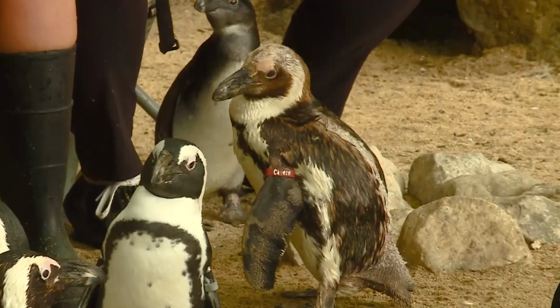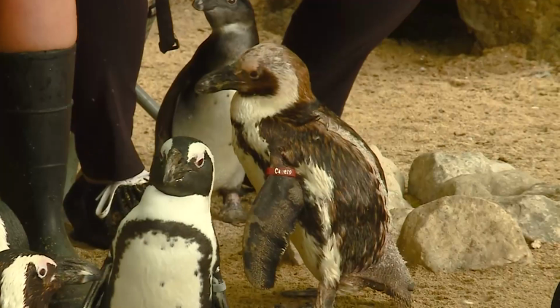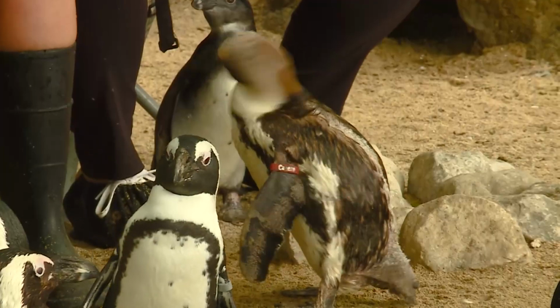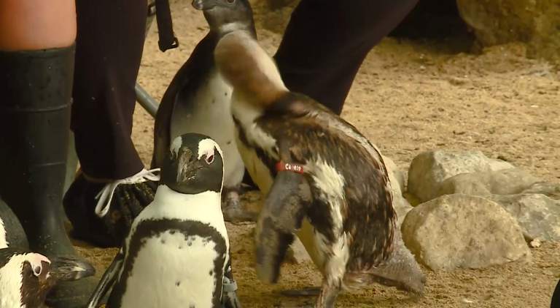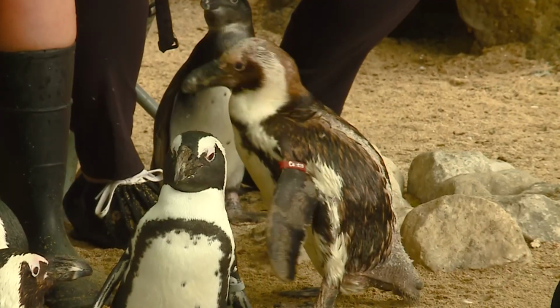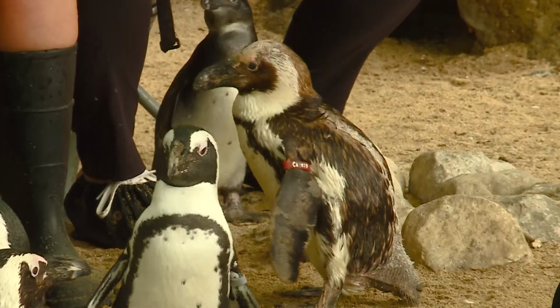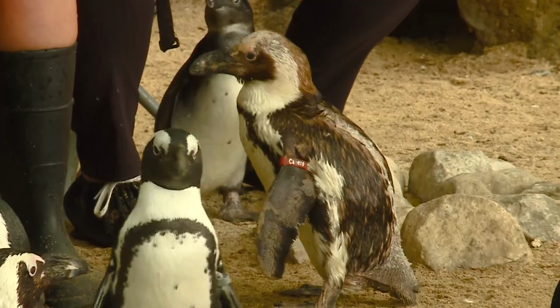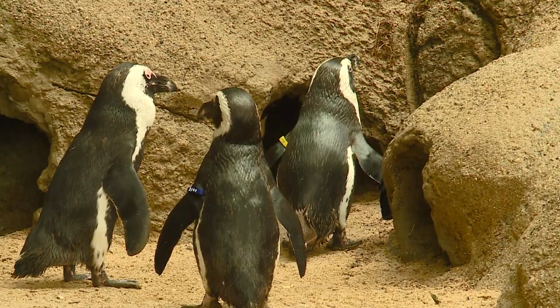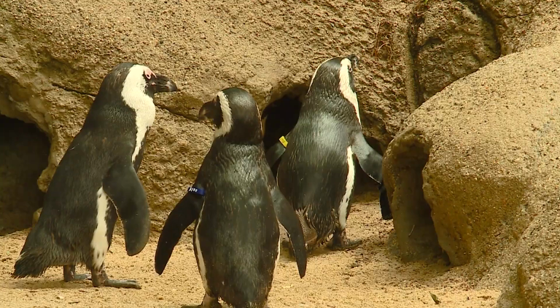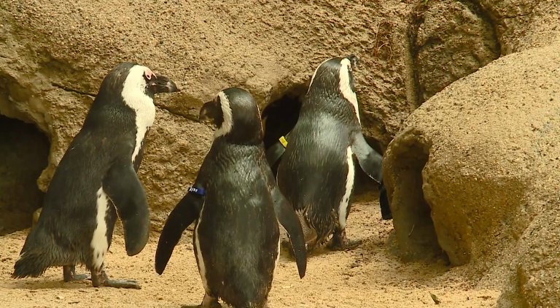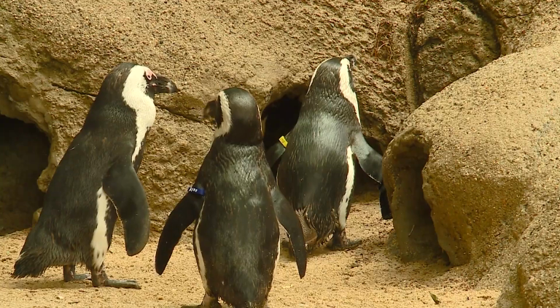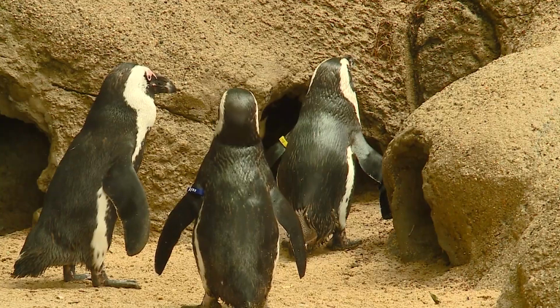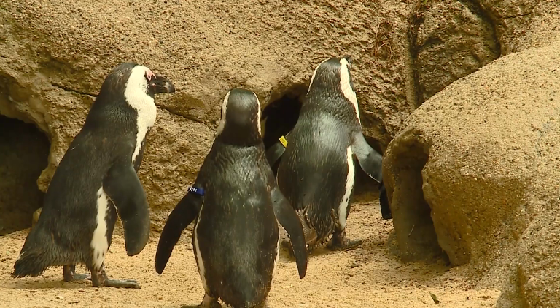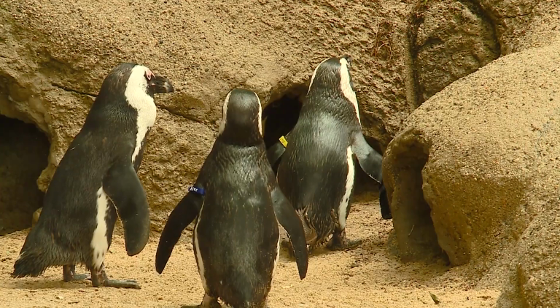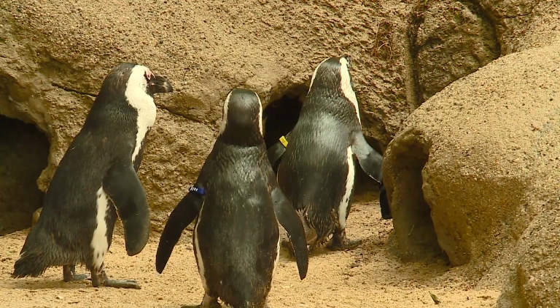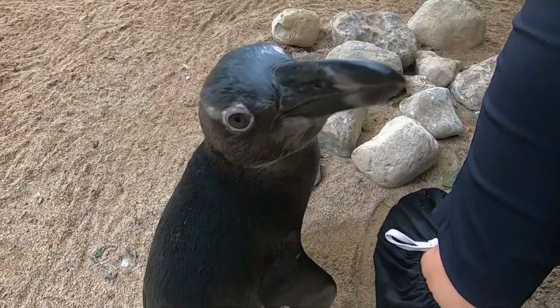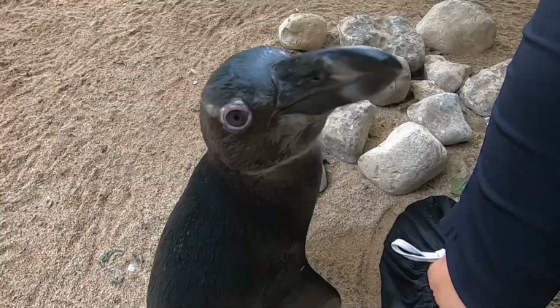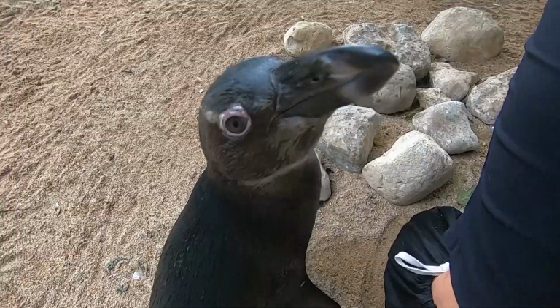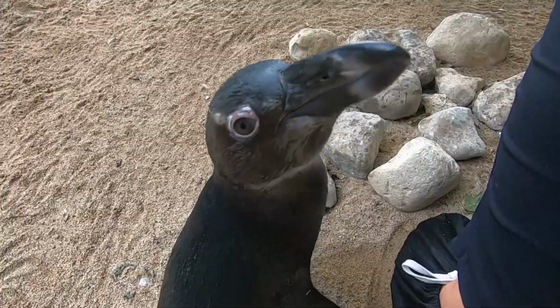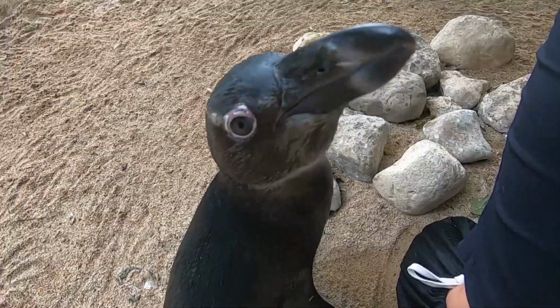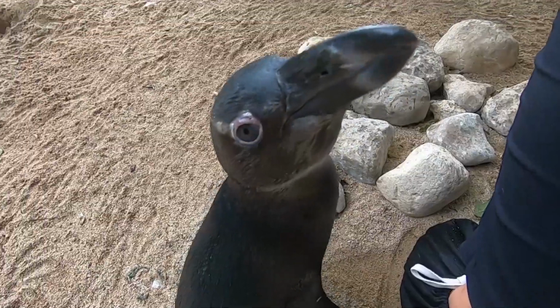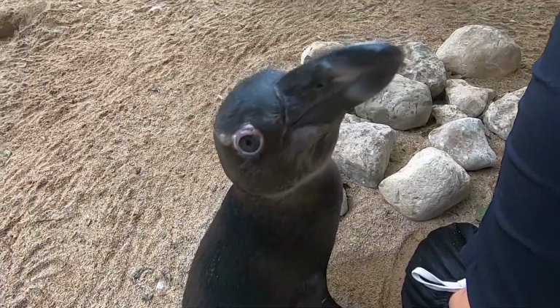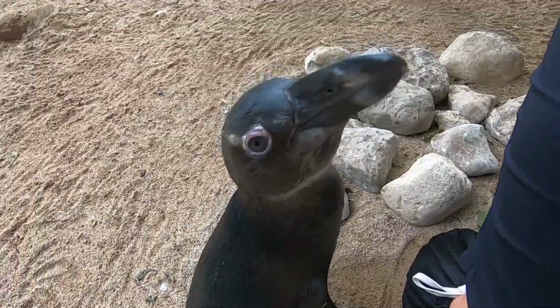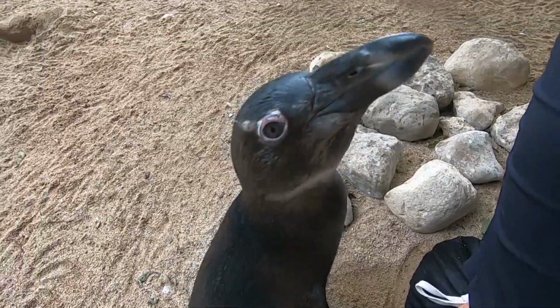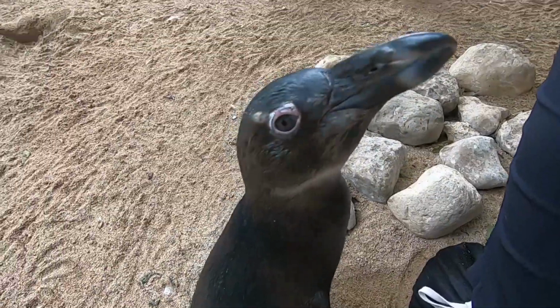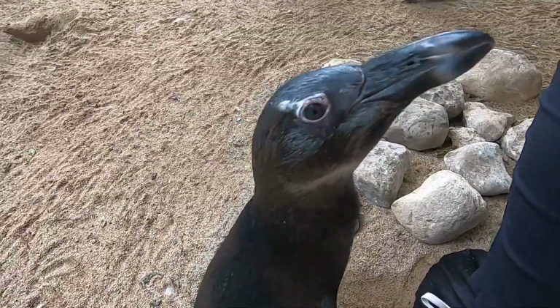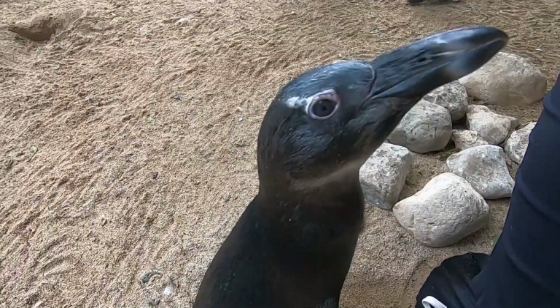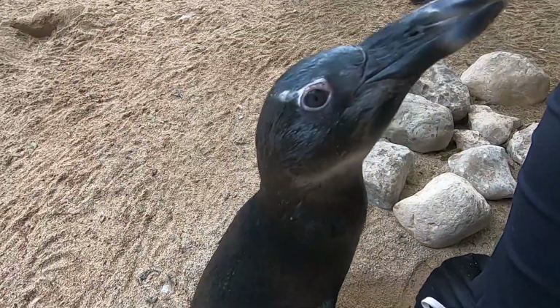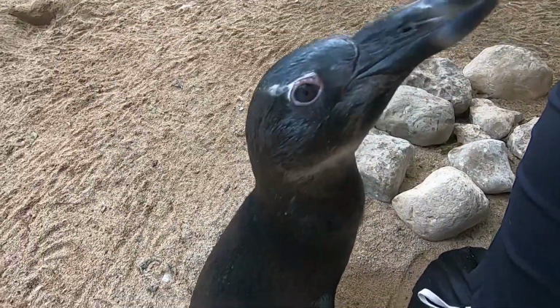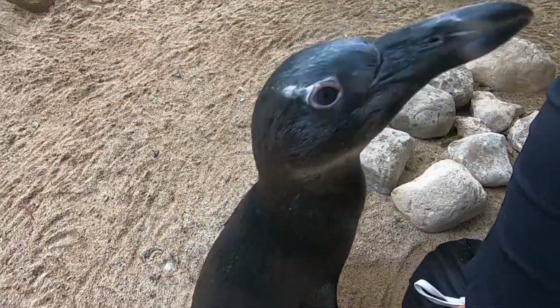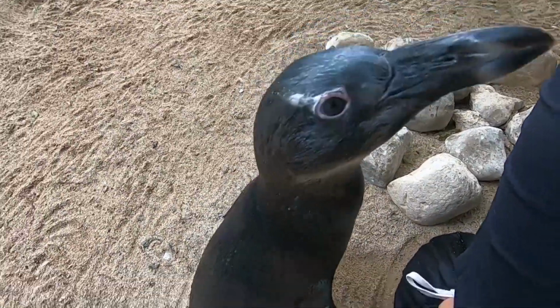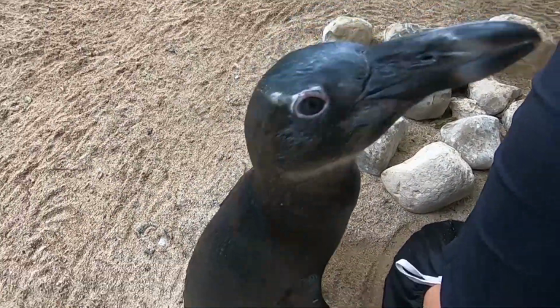Hanging out with the penguins at the Fort Wayne Children's Zoo, for Wild on Wayne, I'm Alyssa Ivinson.